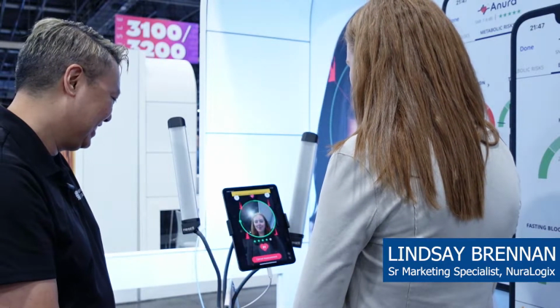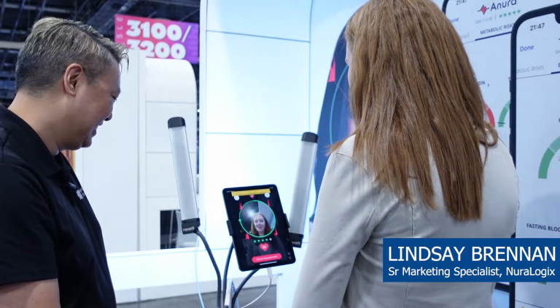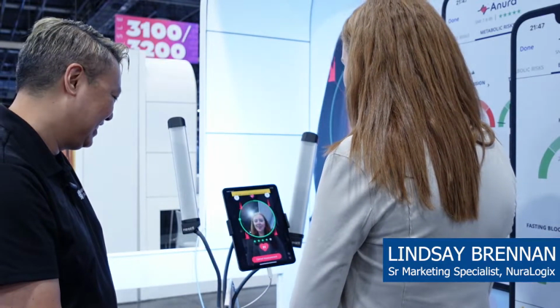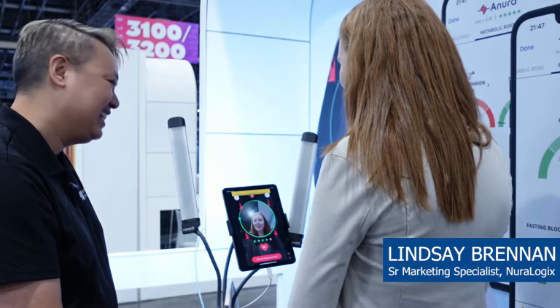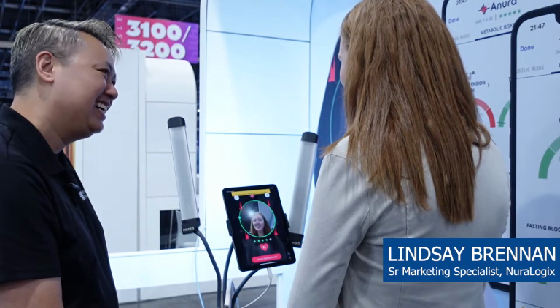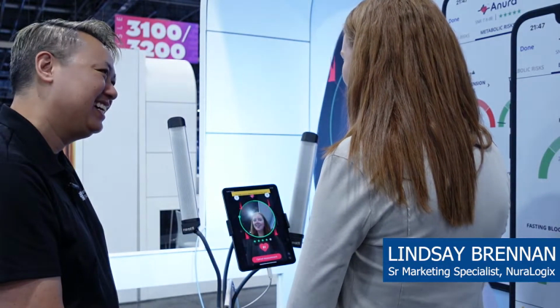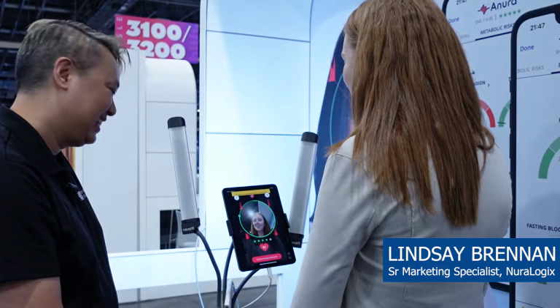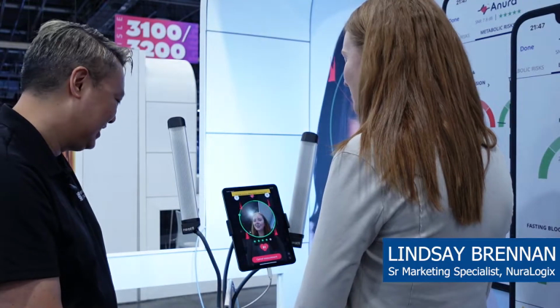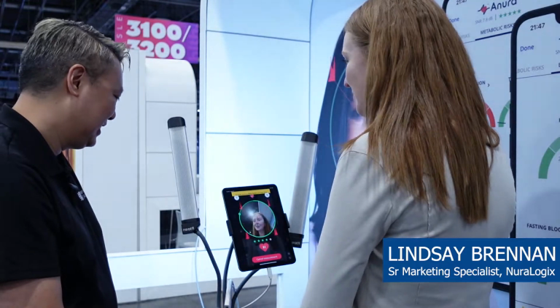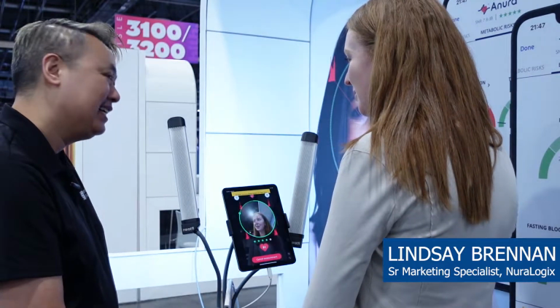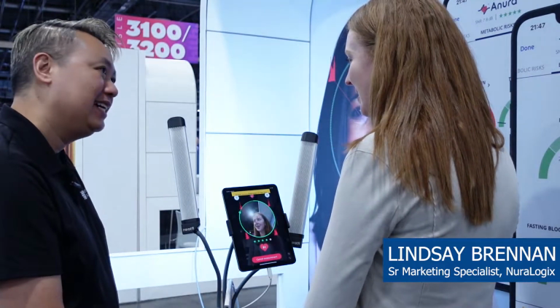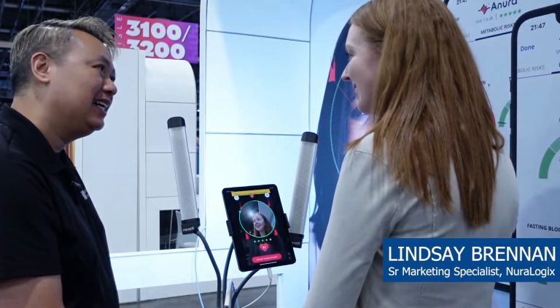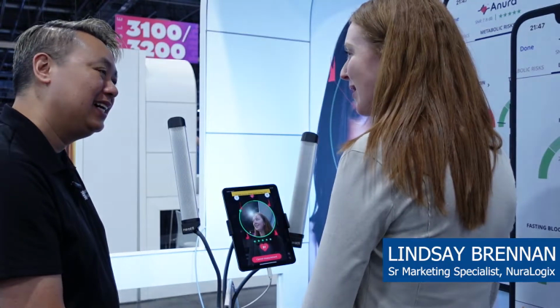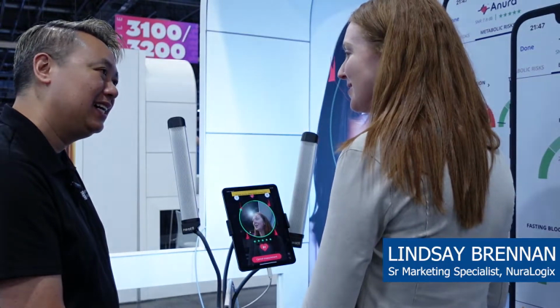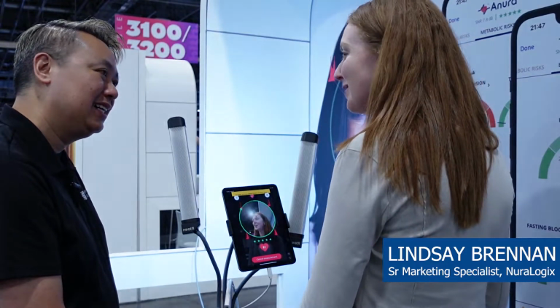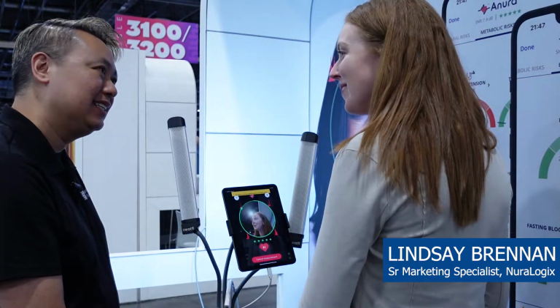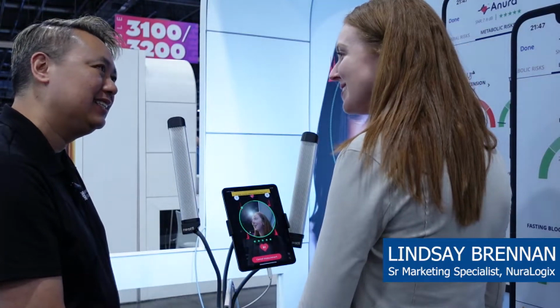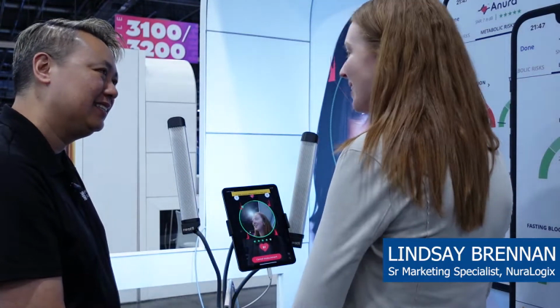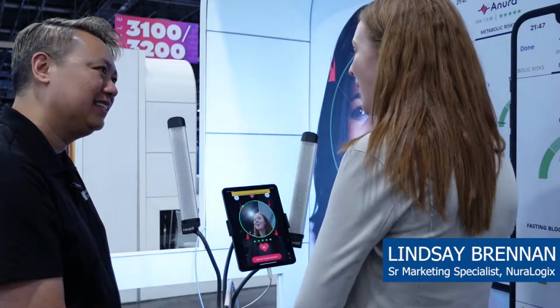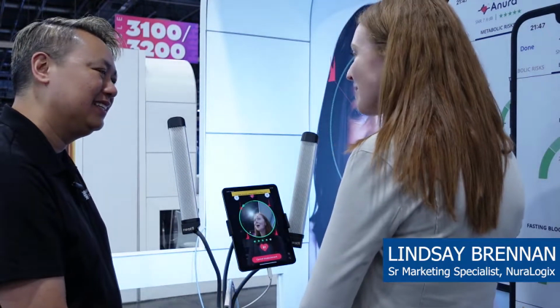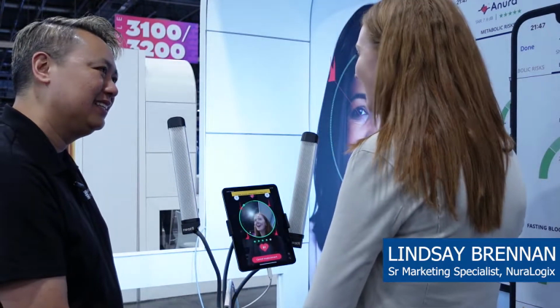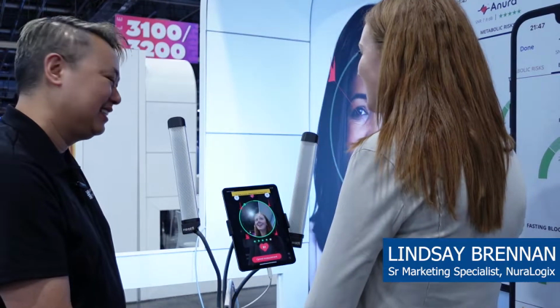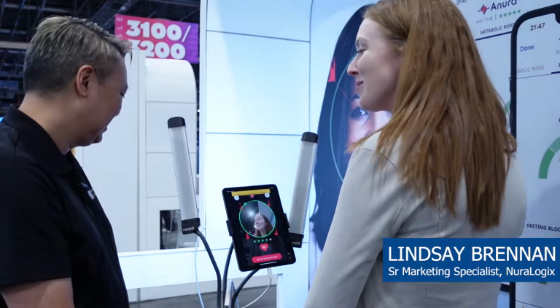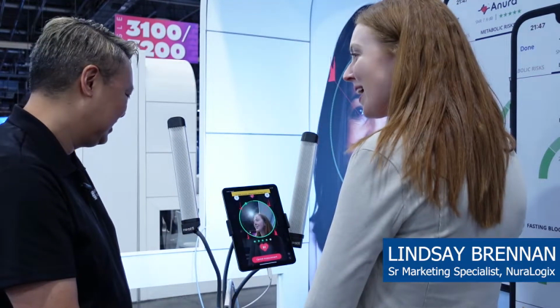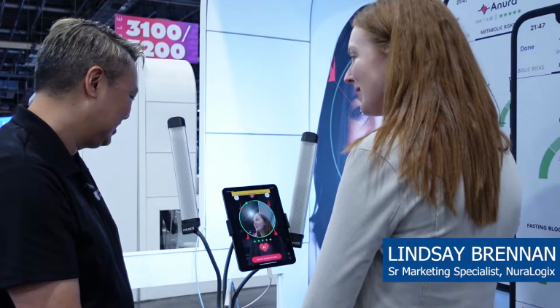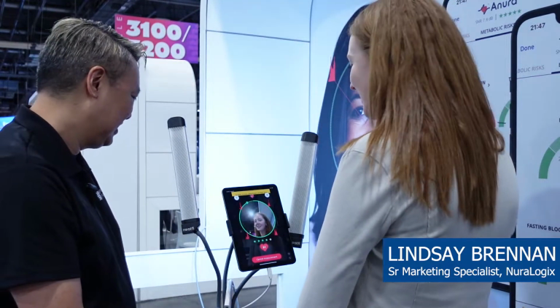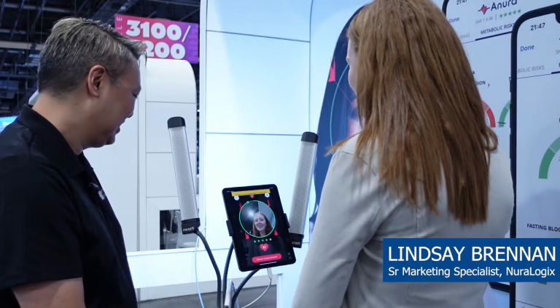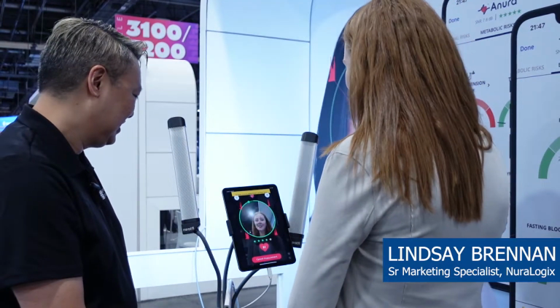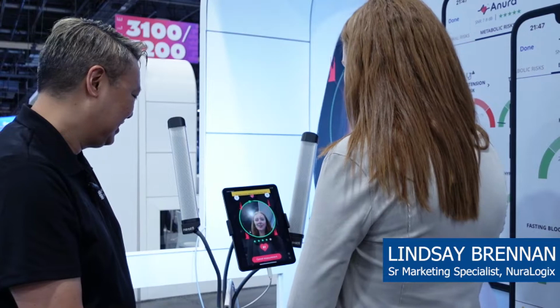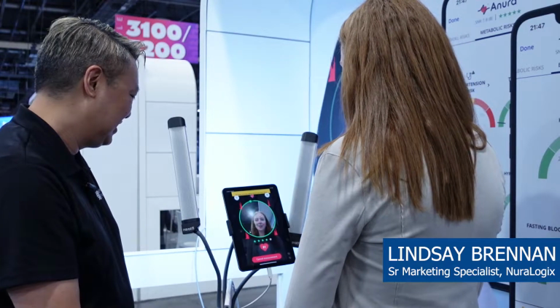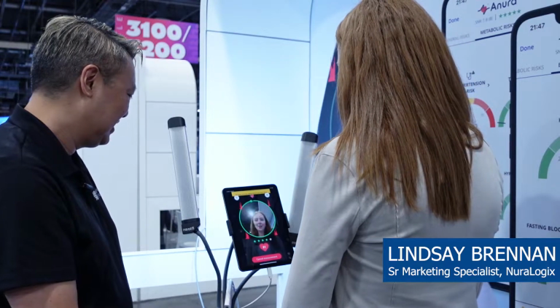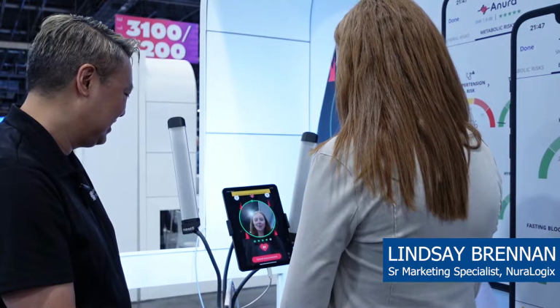It's entirely device-agnostic too, so it works with any cellular device, any iPad, anything with a camera — this technology can be used.